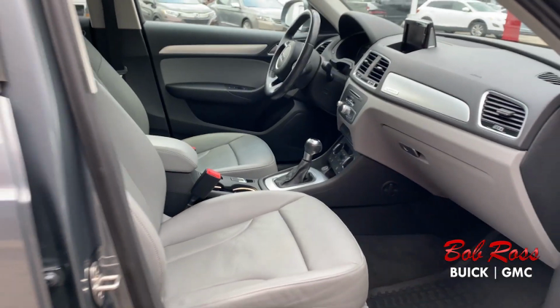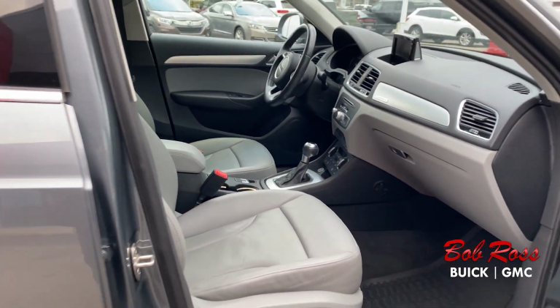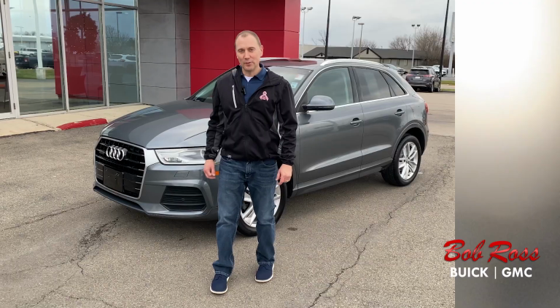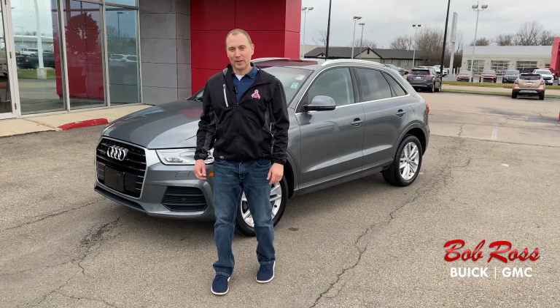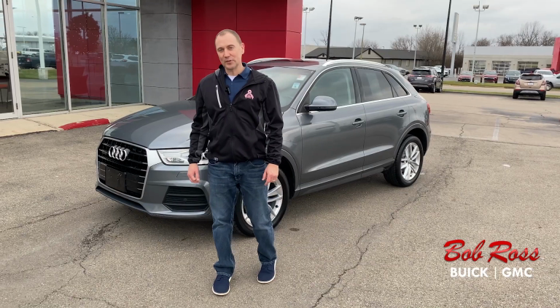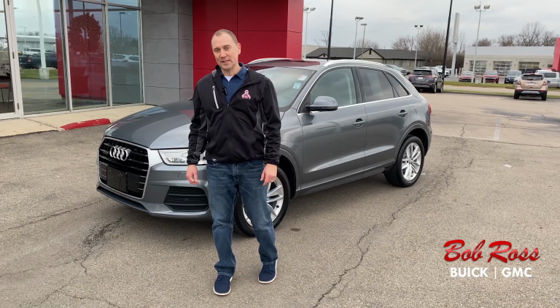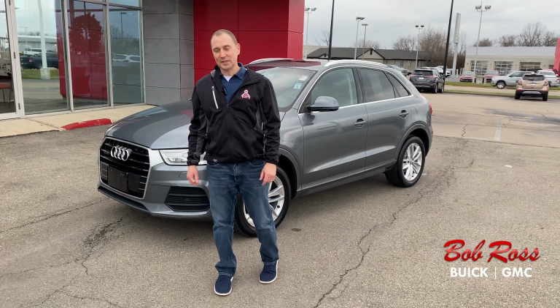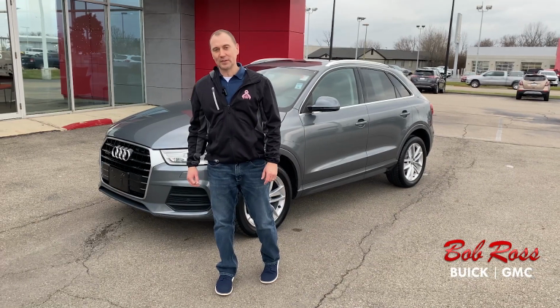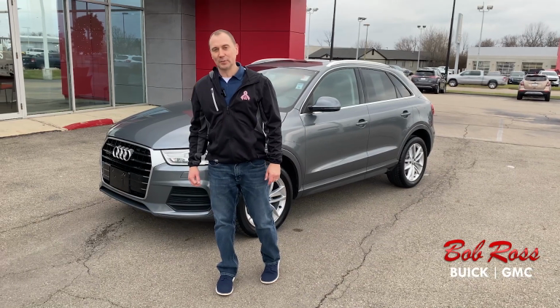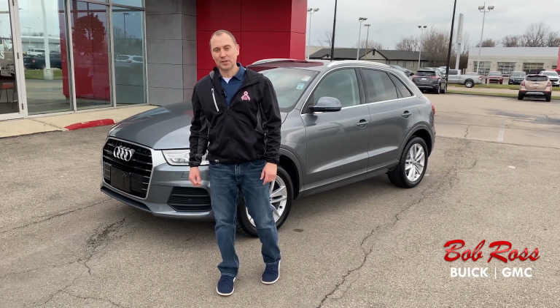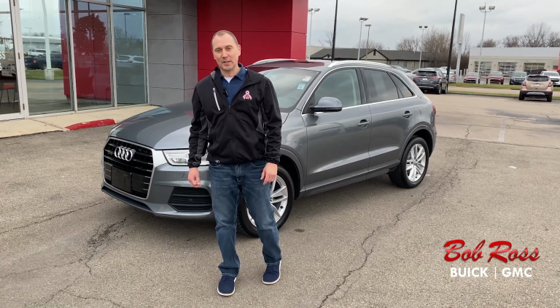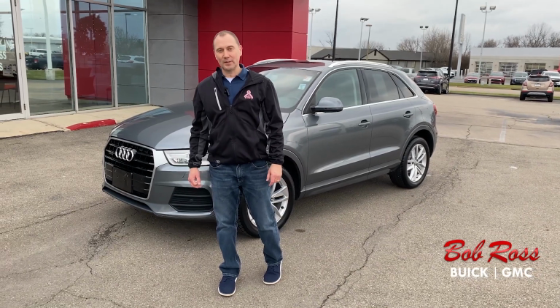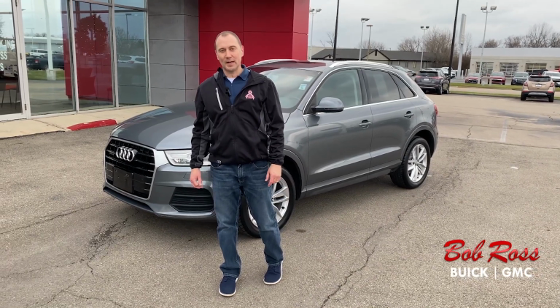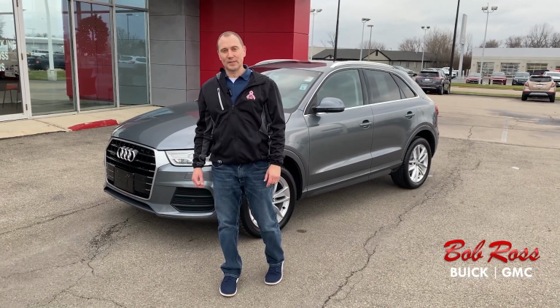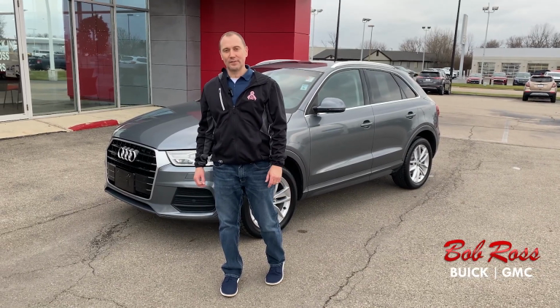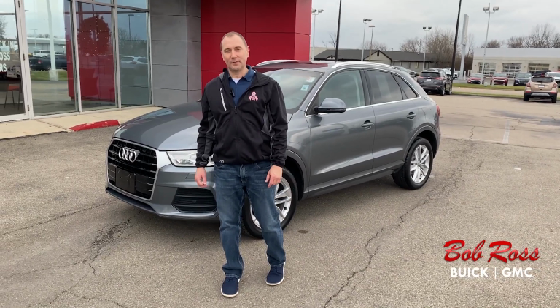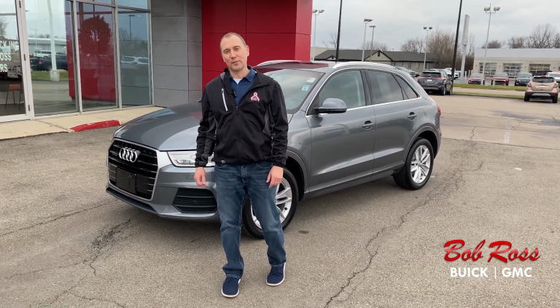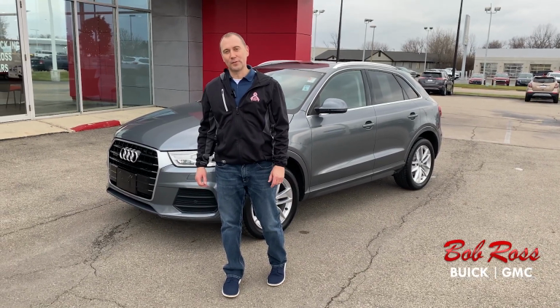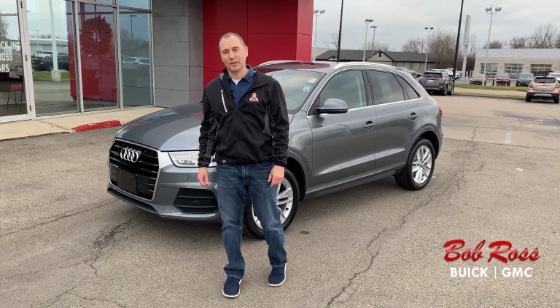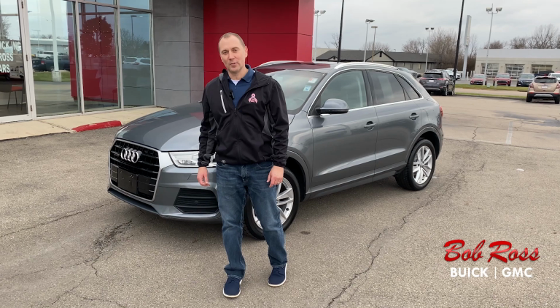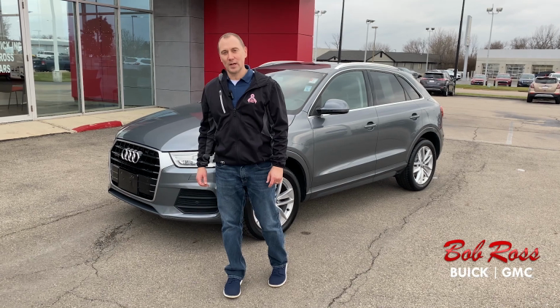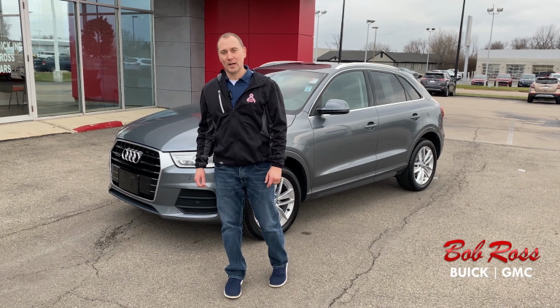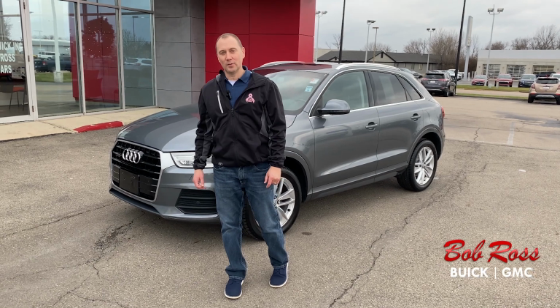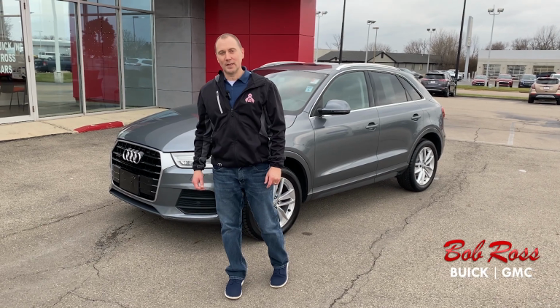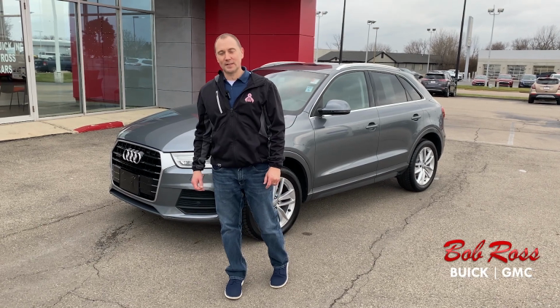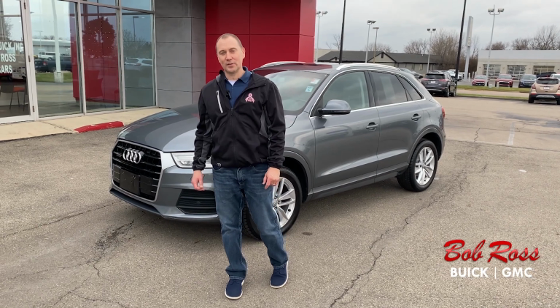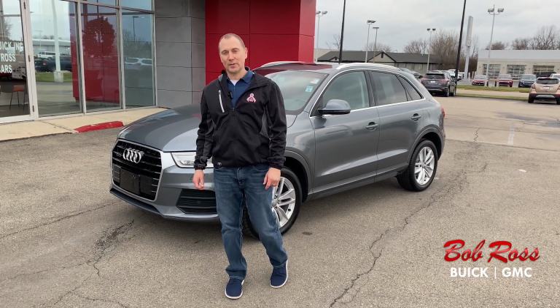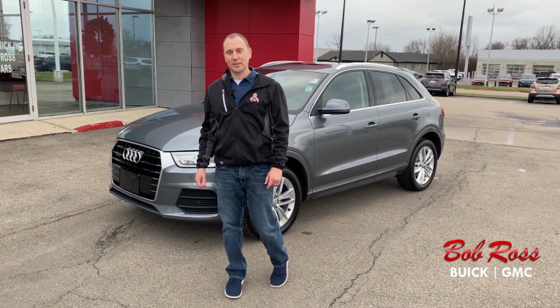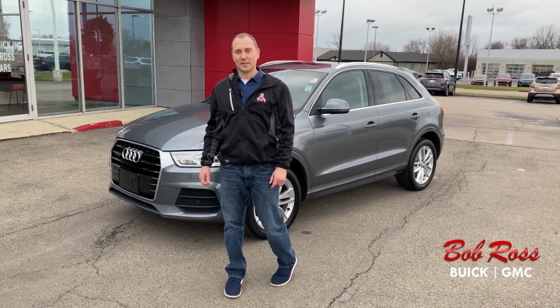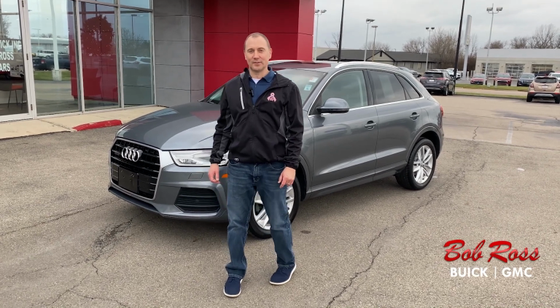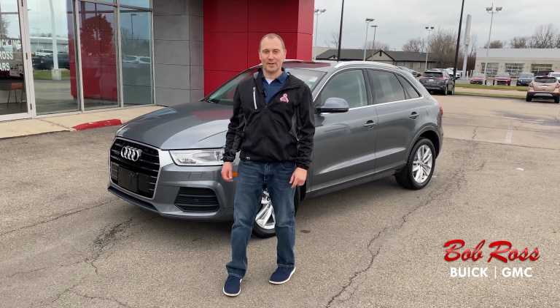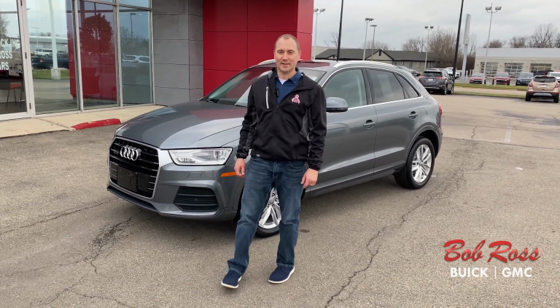If you are interested in this vehicle, please call me here at 937-433-0990, Extension 3160. Thanks.